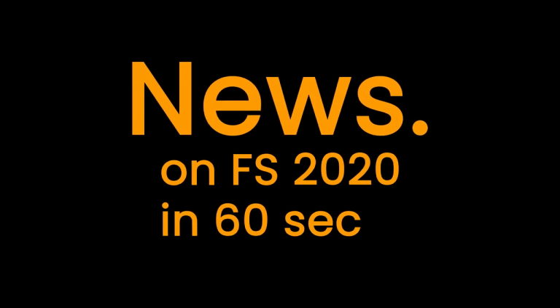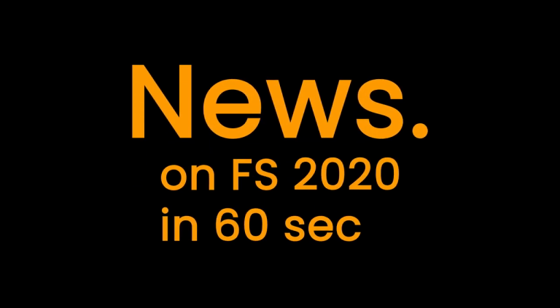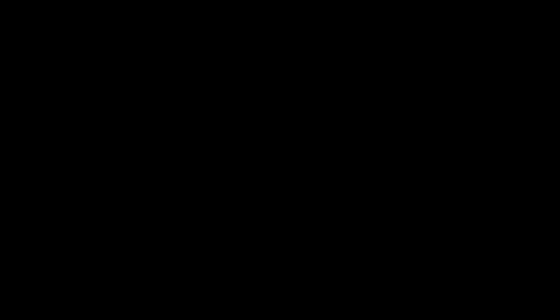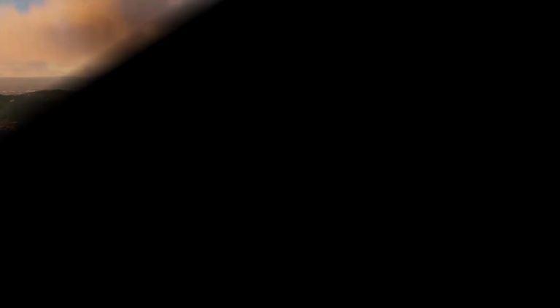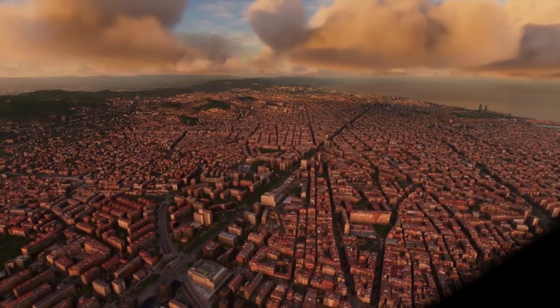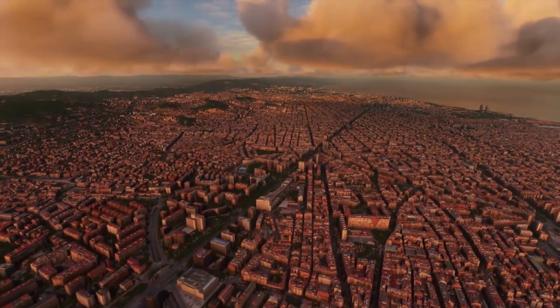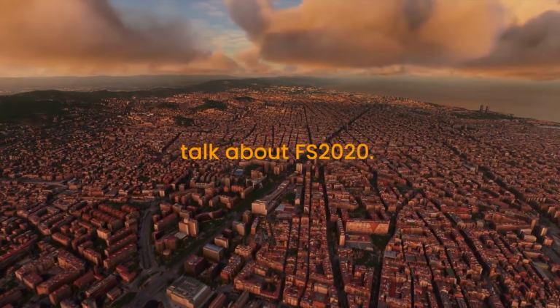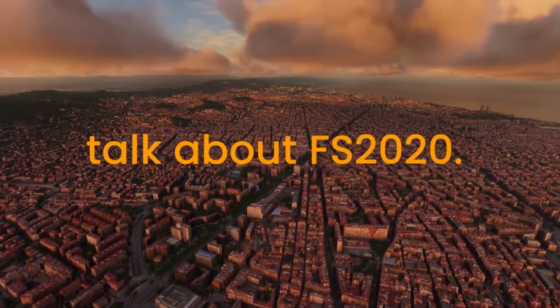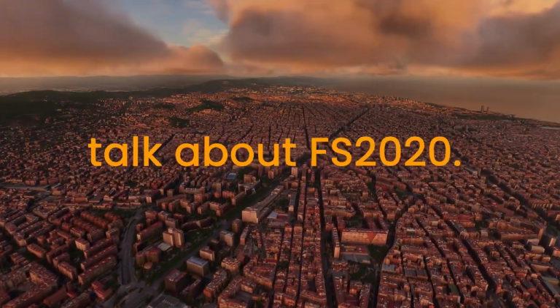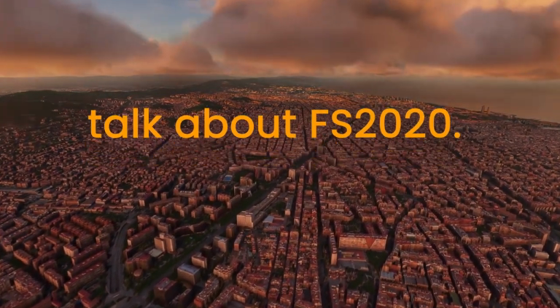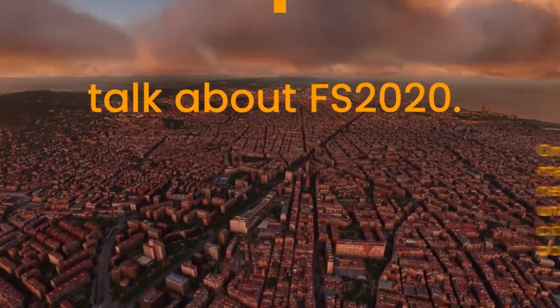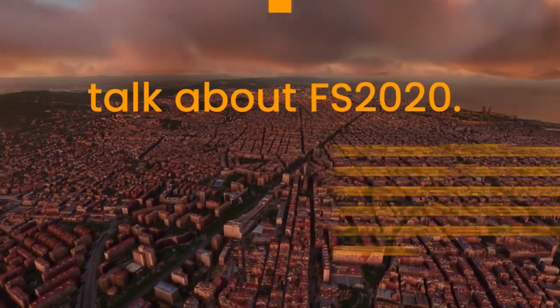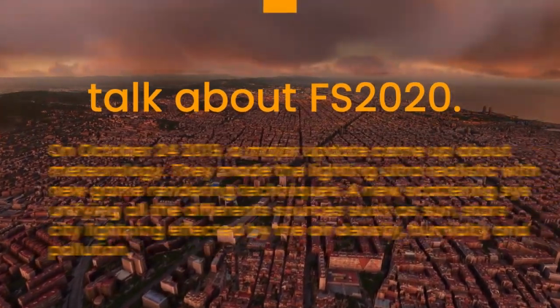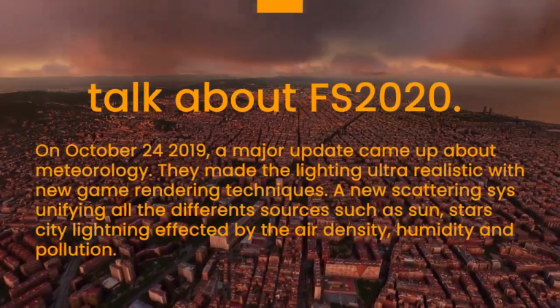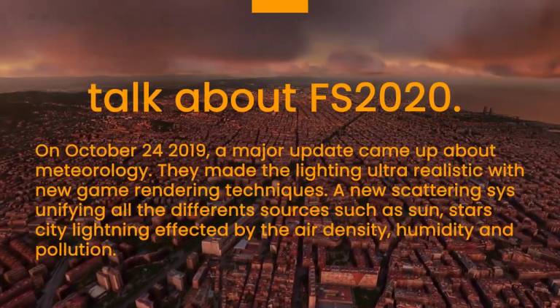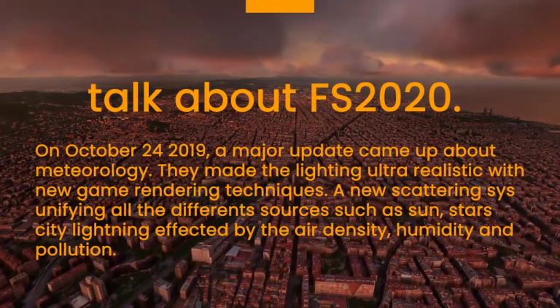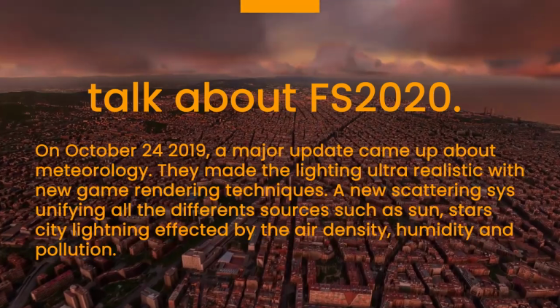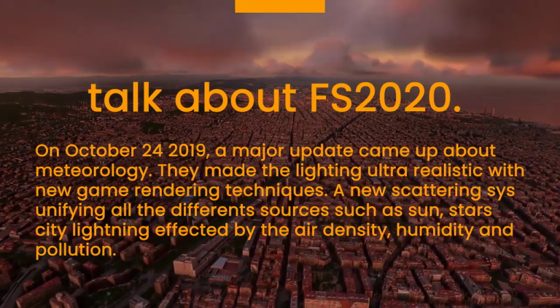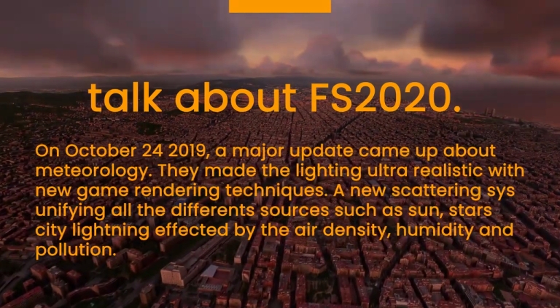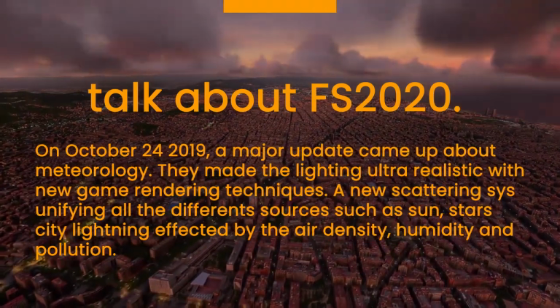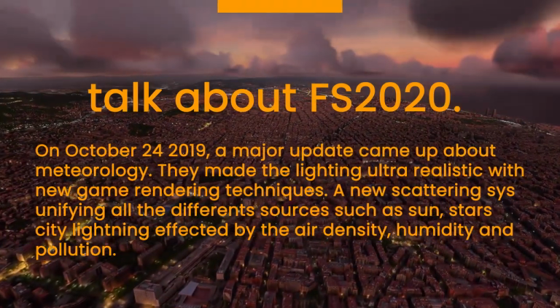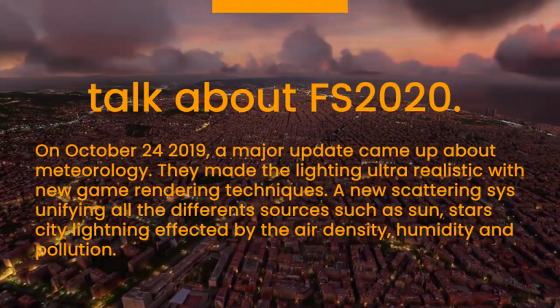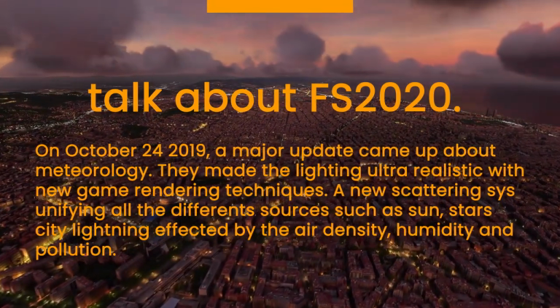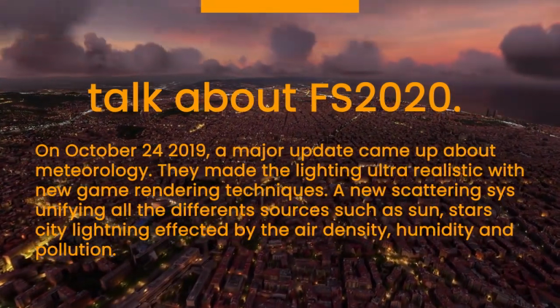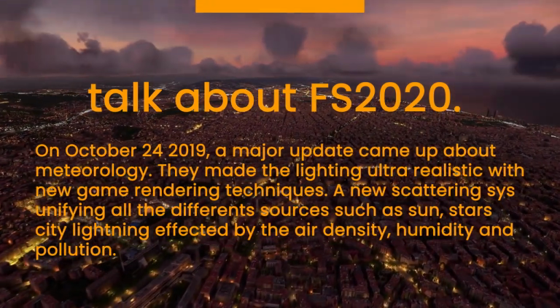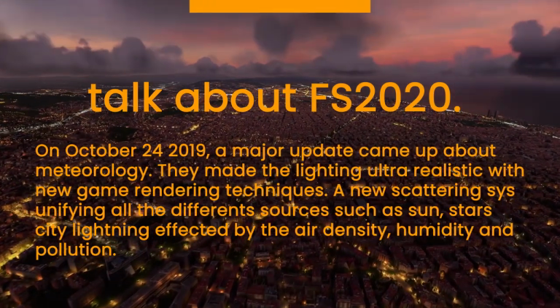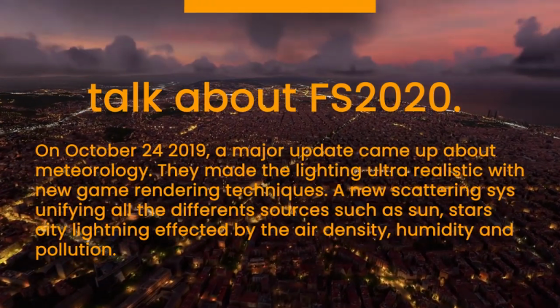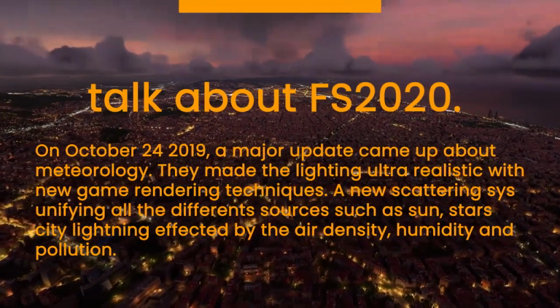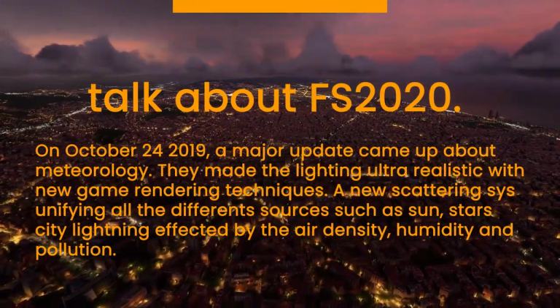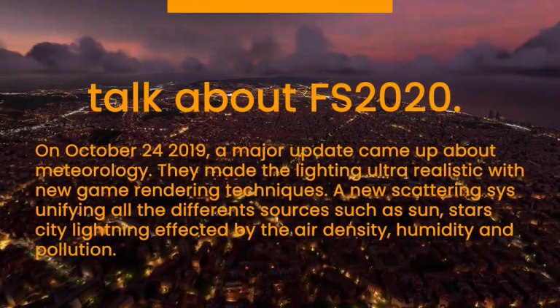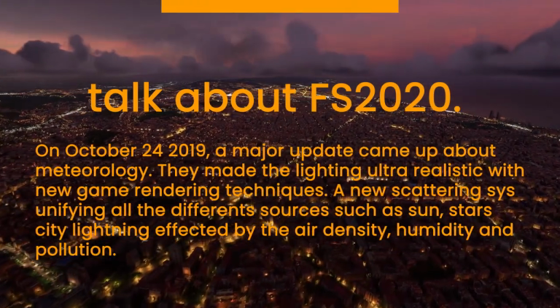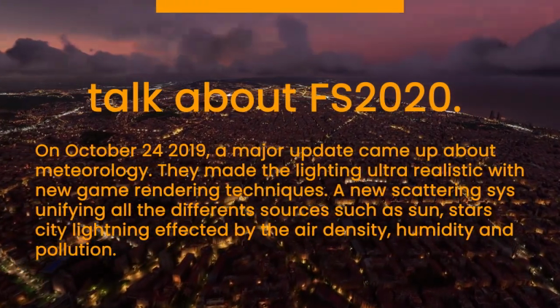On October 24, 2019, a major update came about for meteorology. They made the lighting ultra-realistic with a new game-rendering technique.